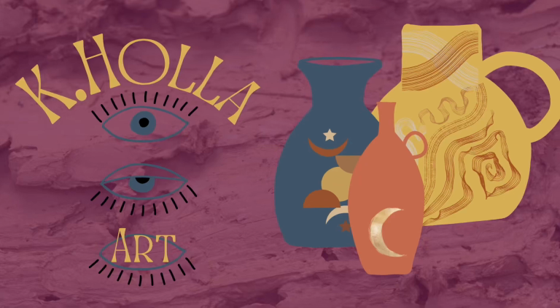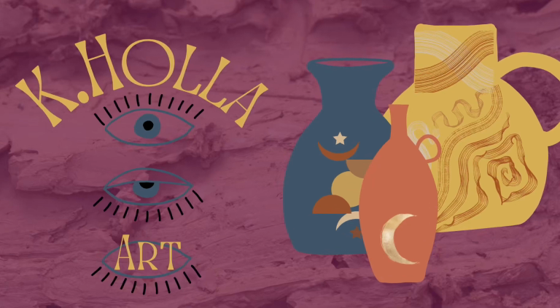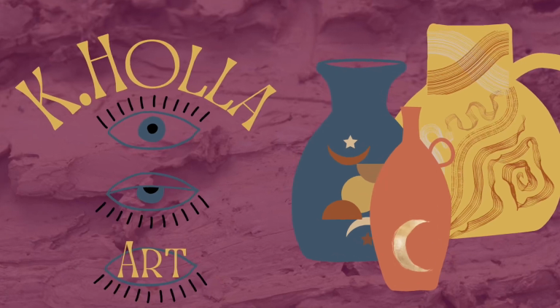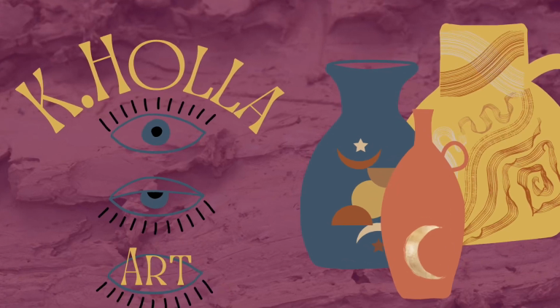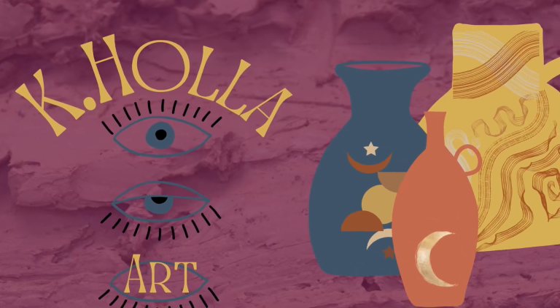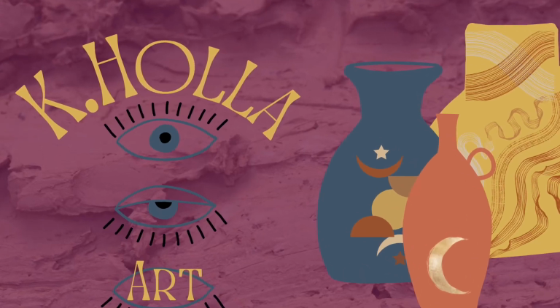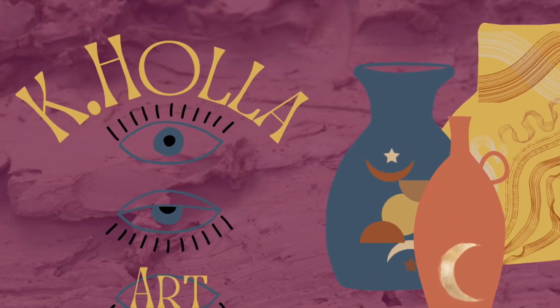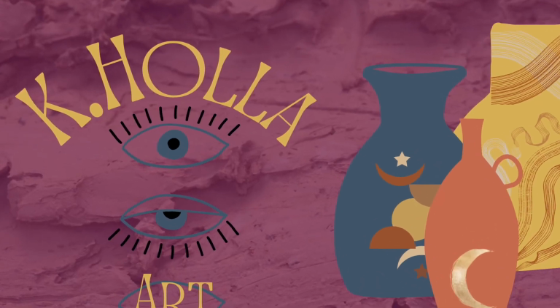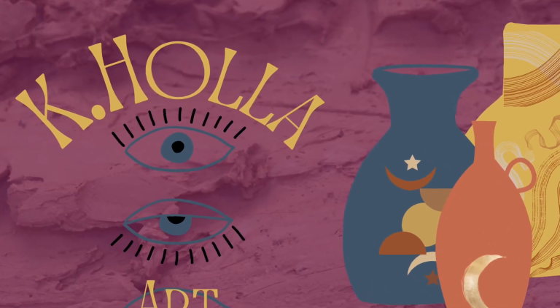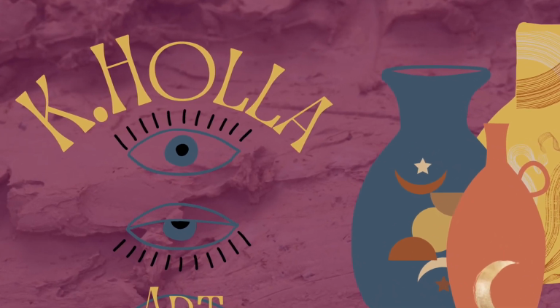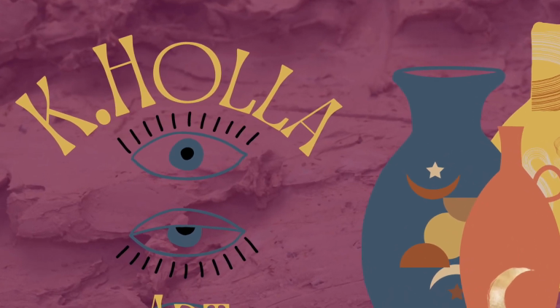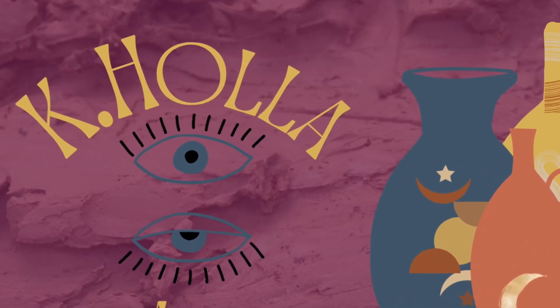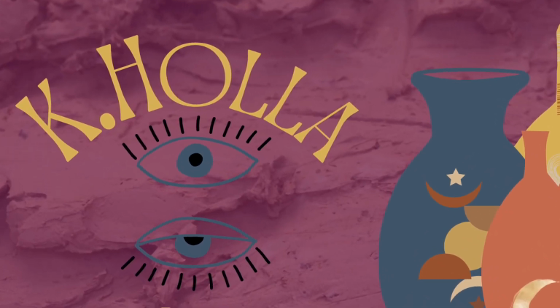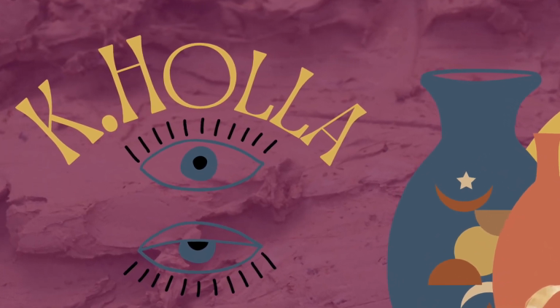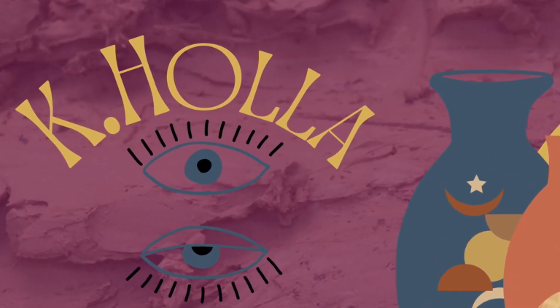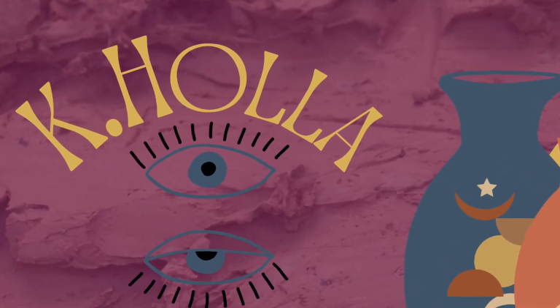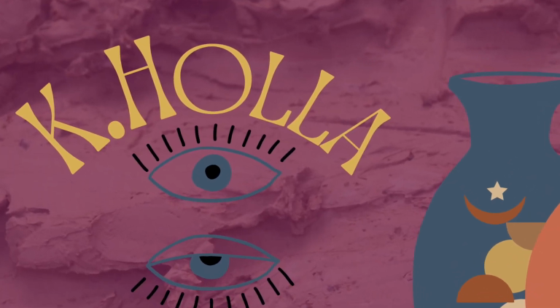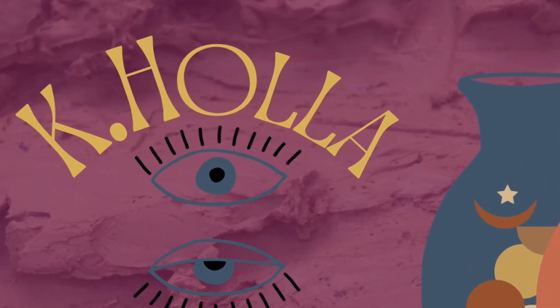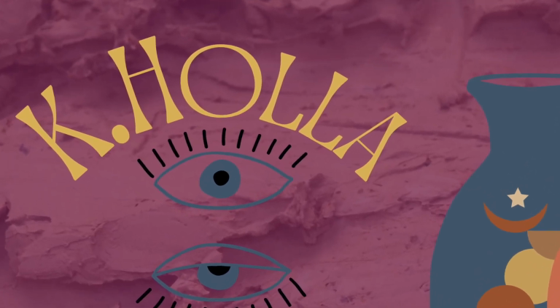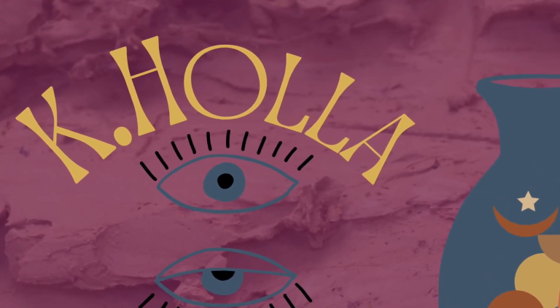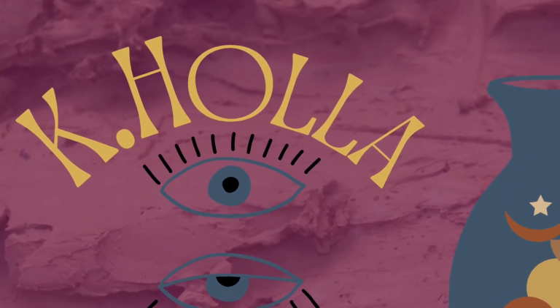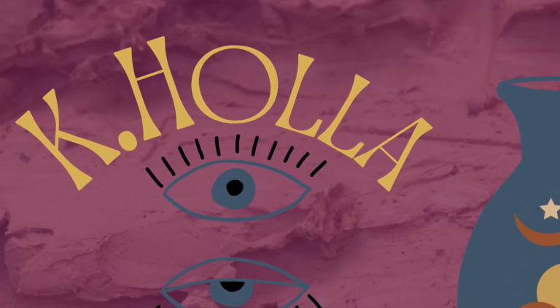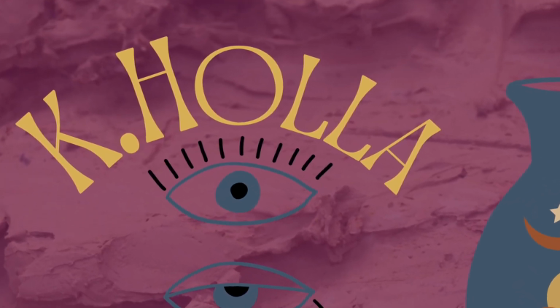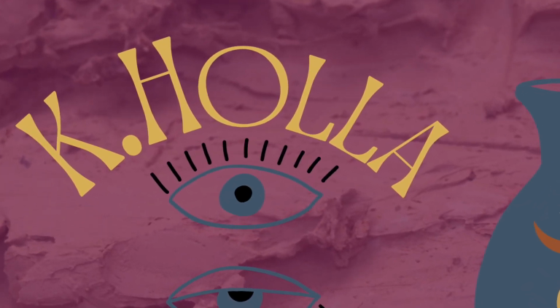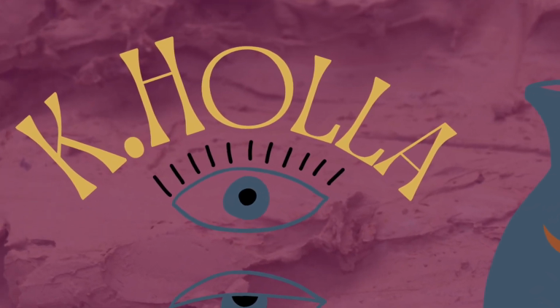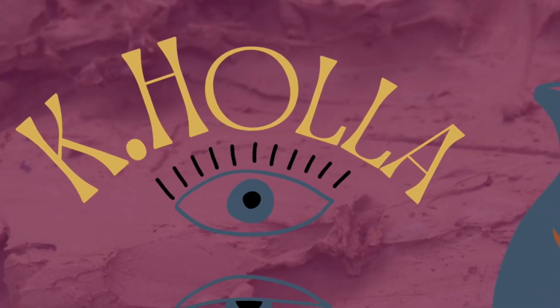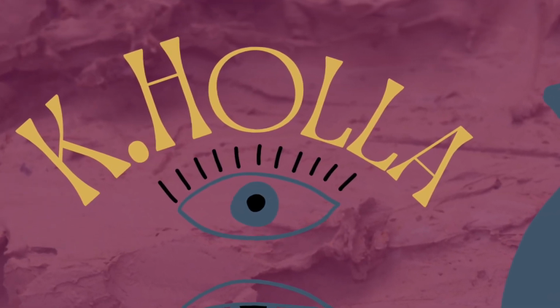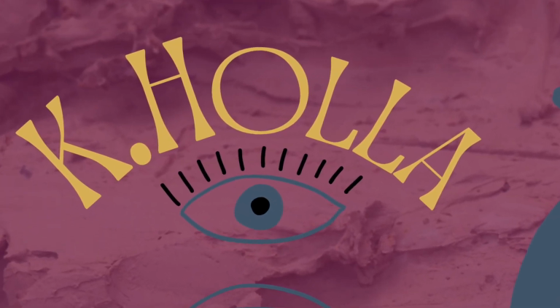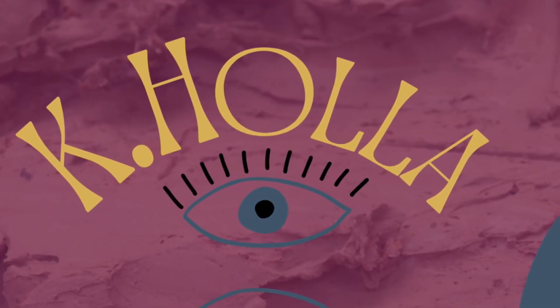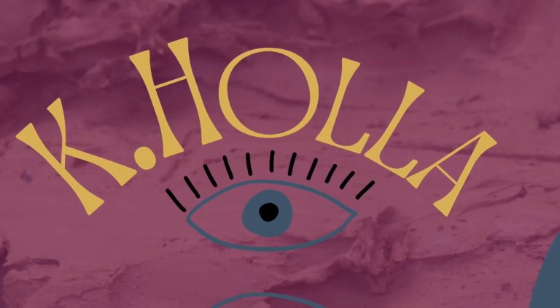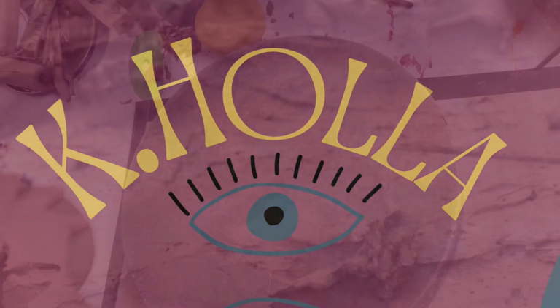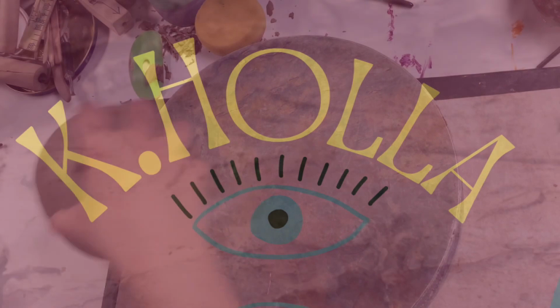In this video, I'll demonstrate how to underglaze and sgraffito a hand-built bowl.